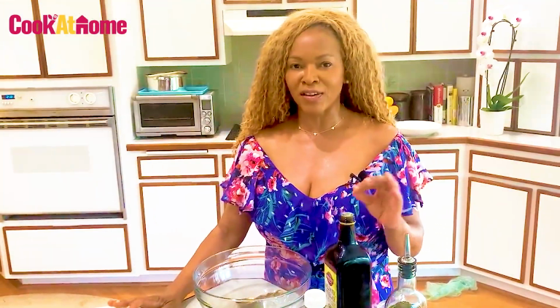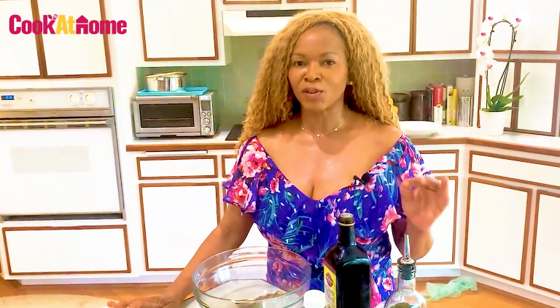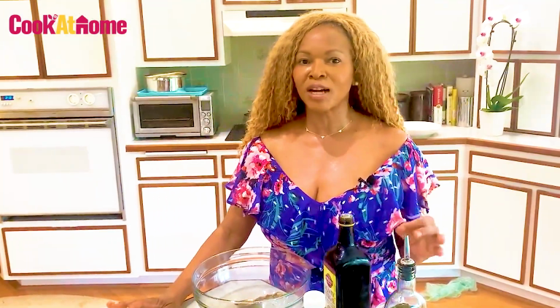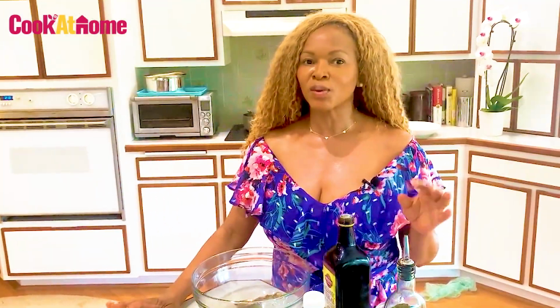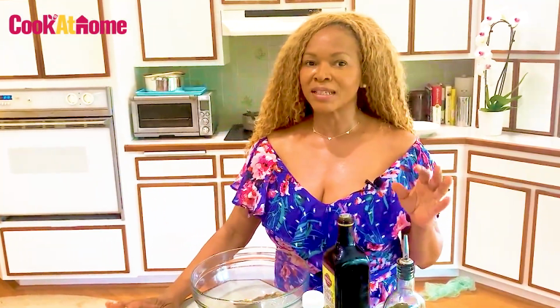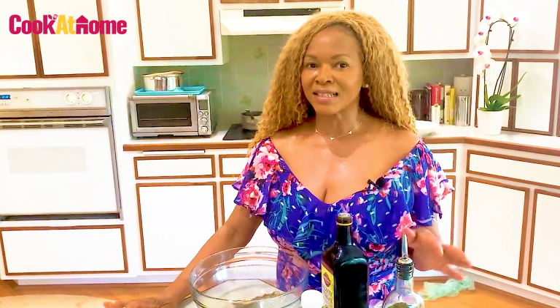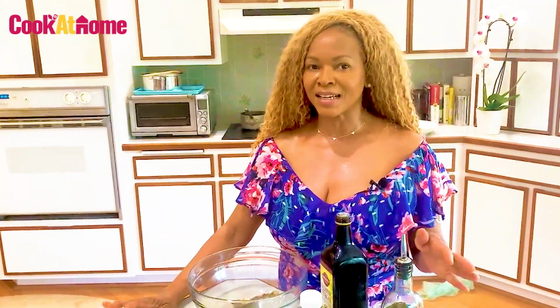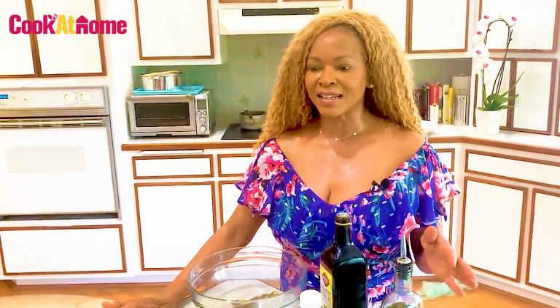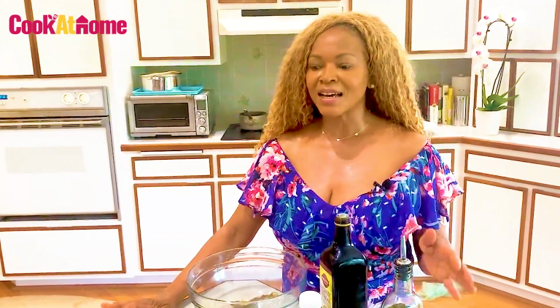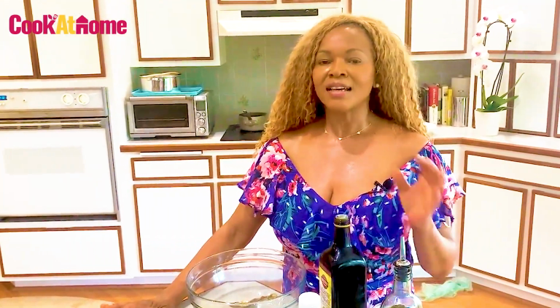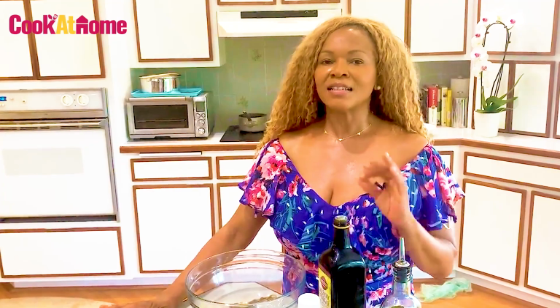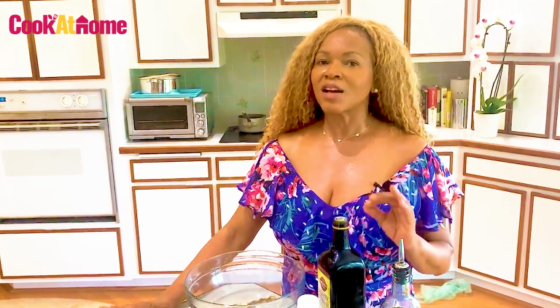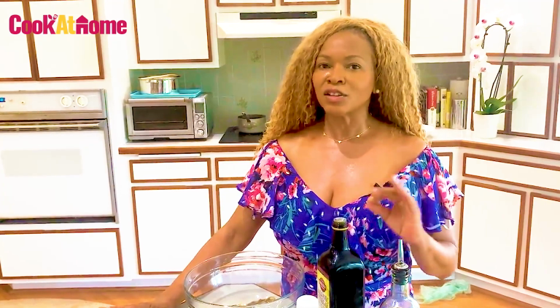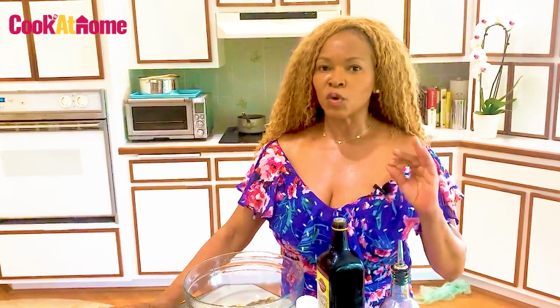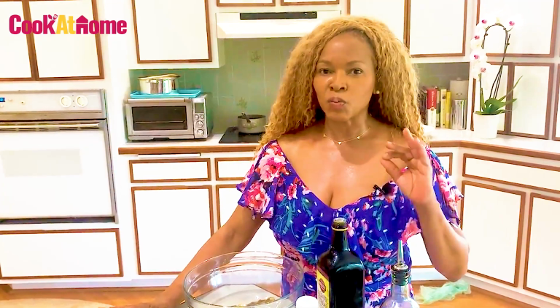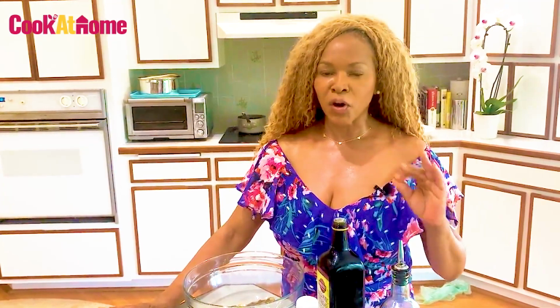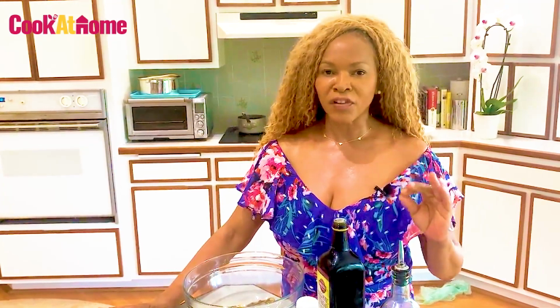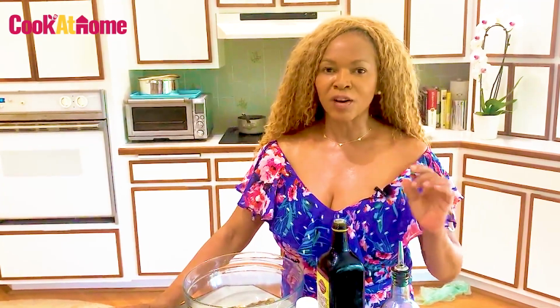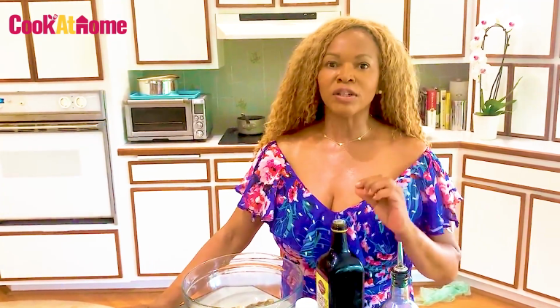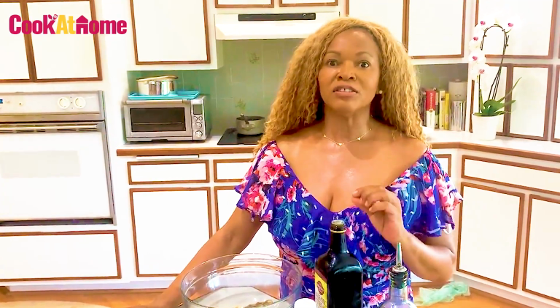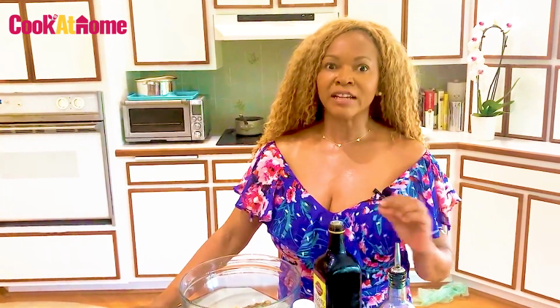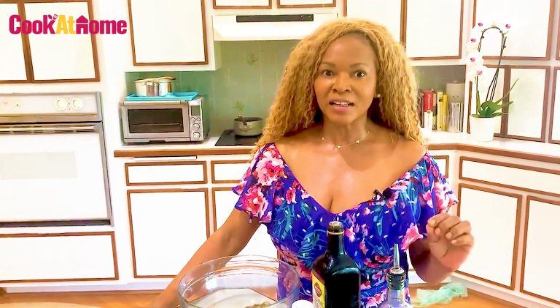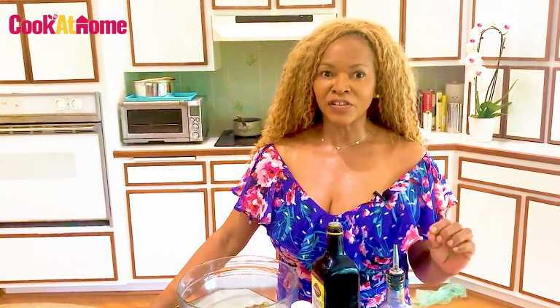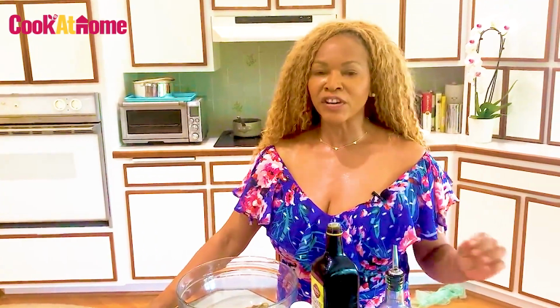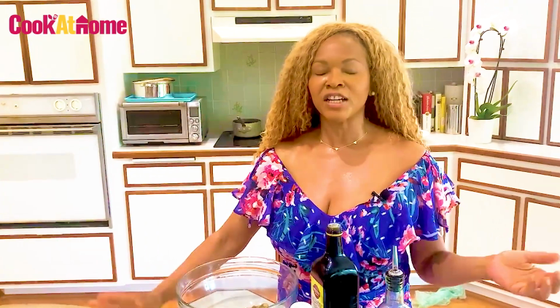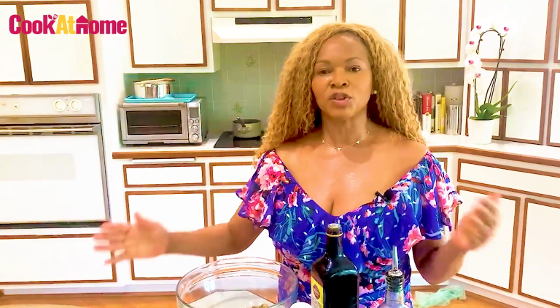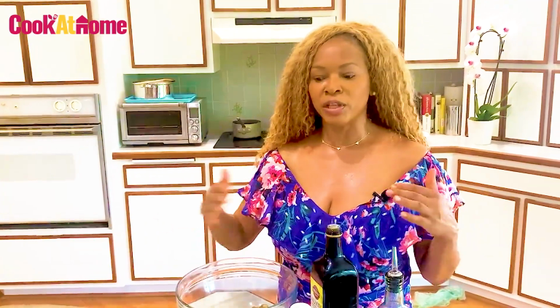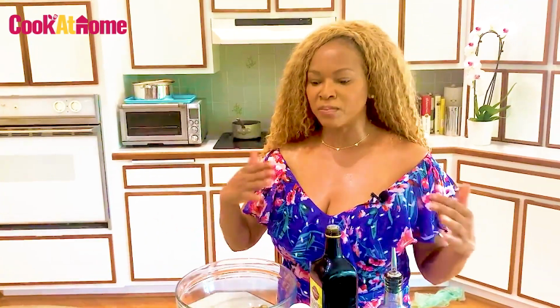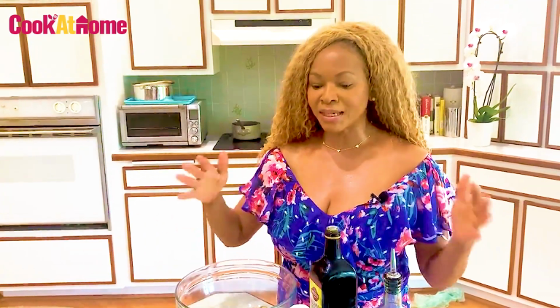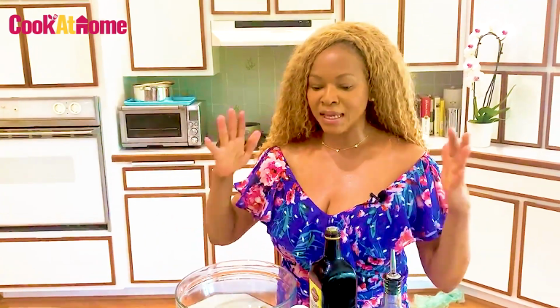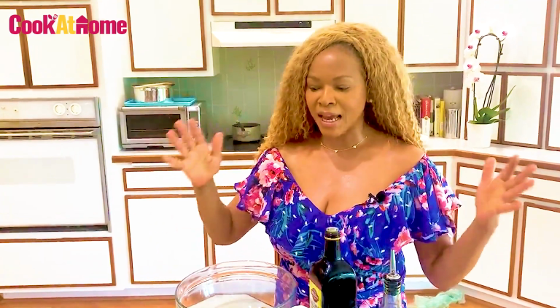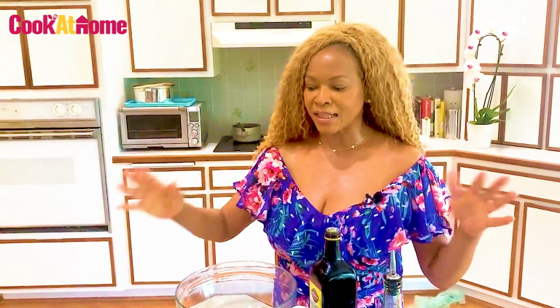If you like to entertain, this salad goes perfectly with grilled fish, with meat, anything.